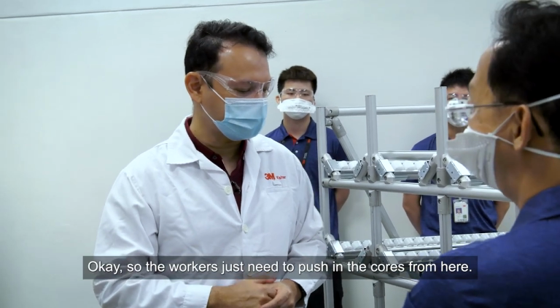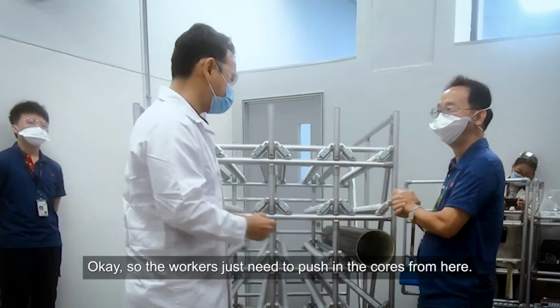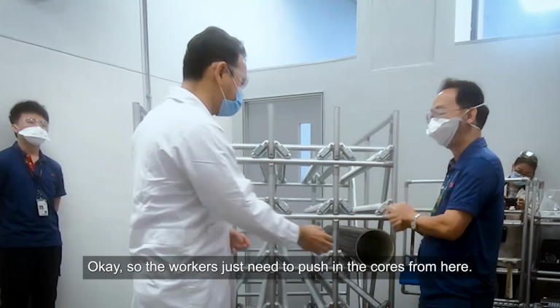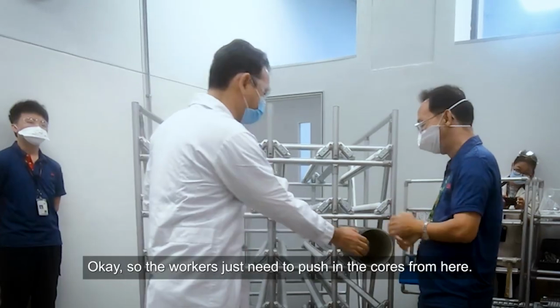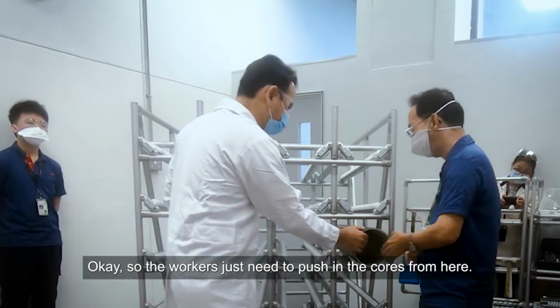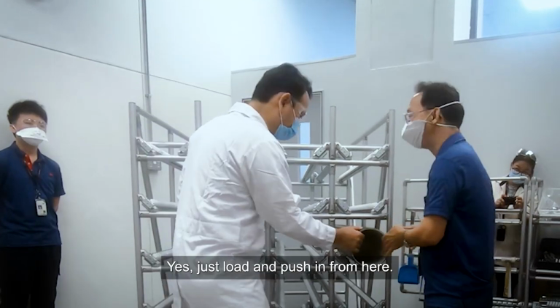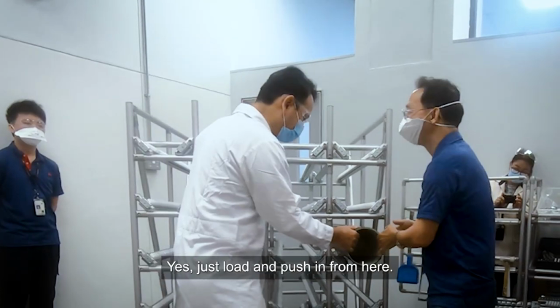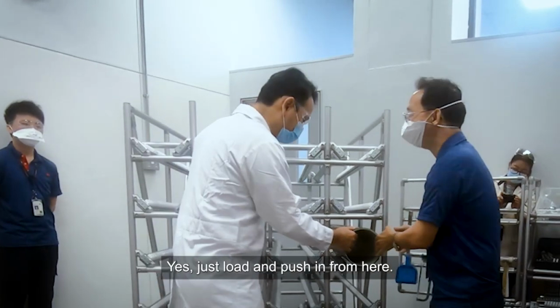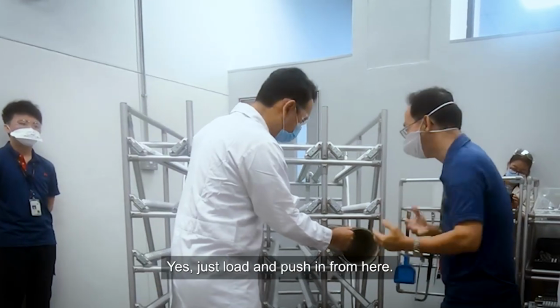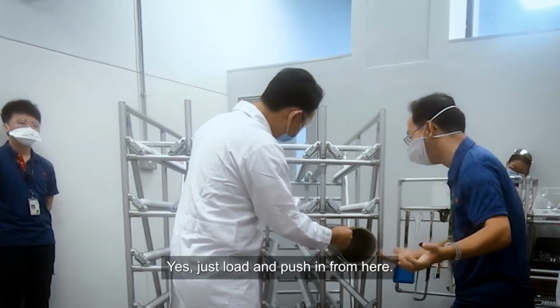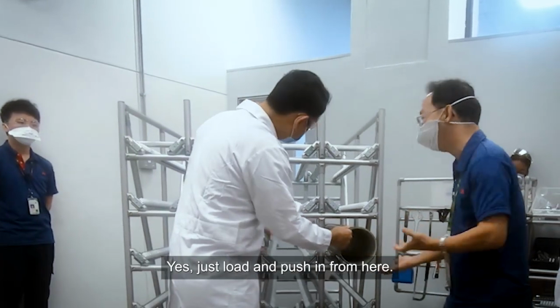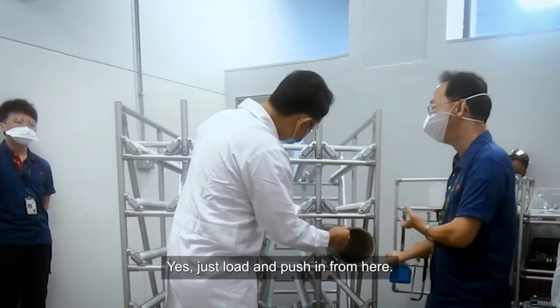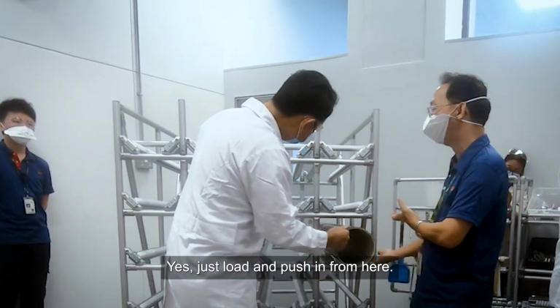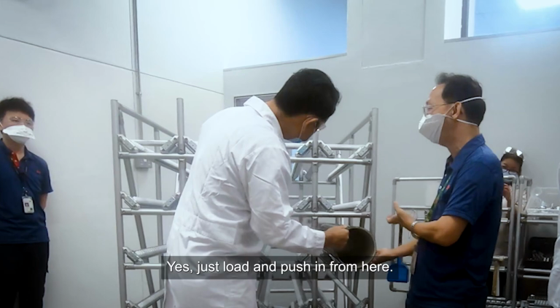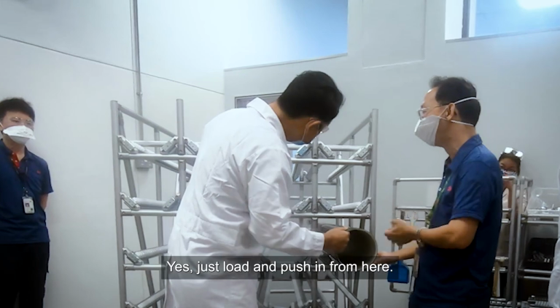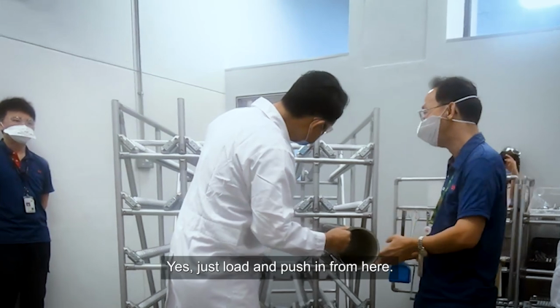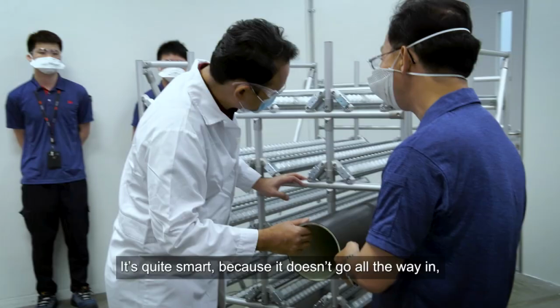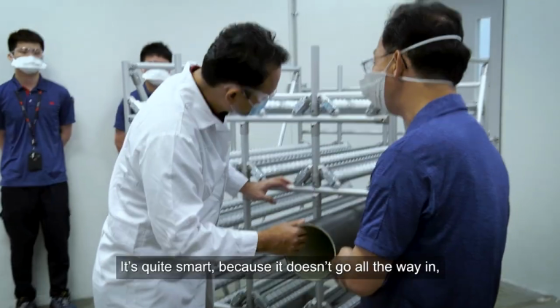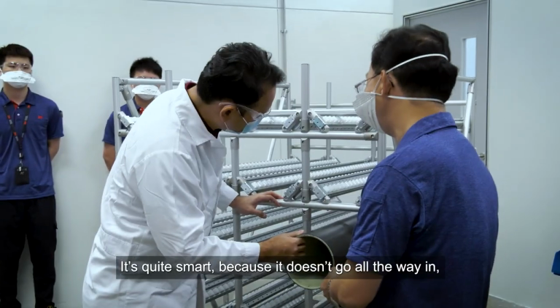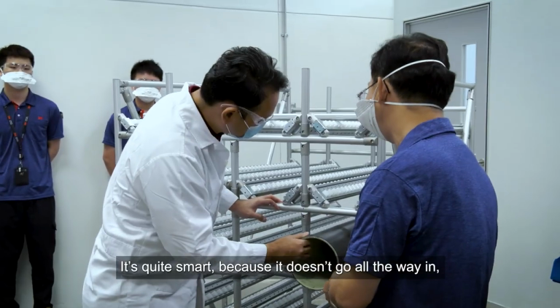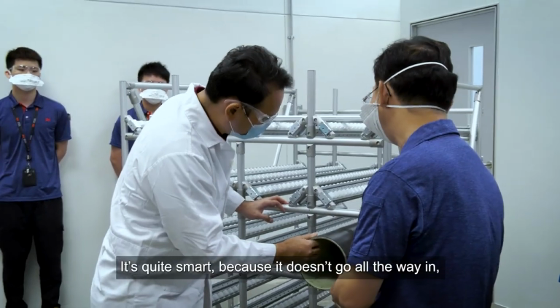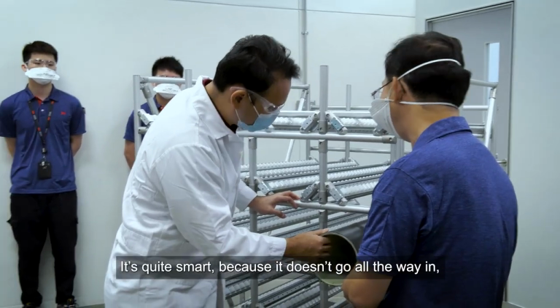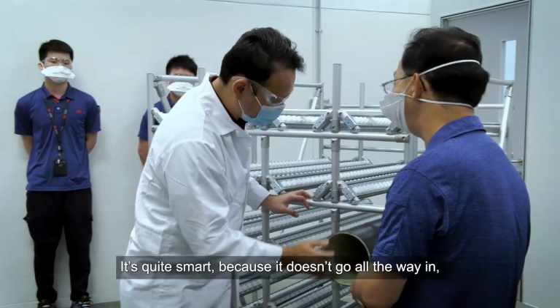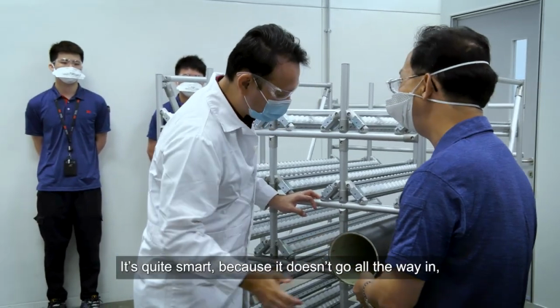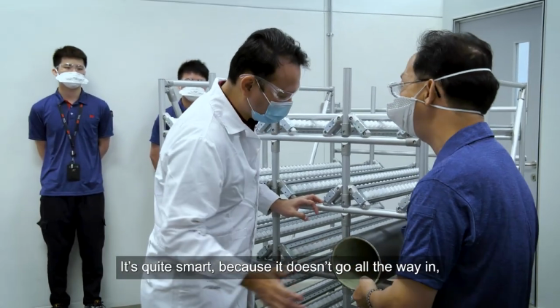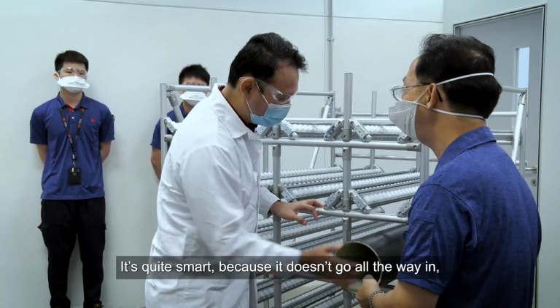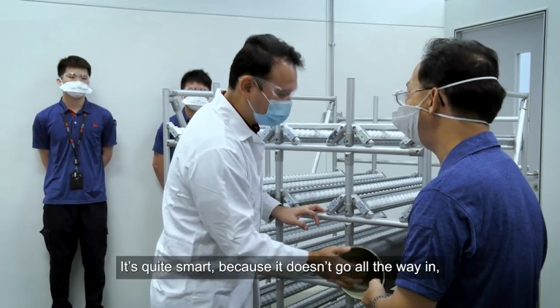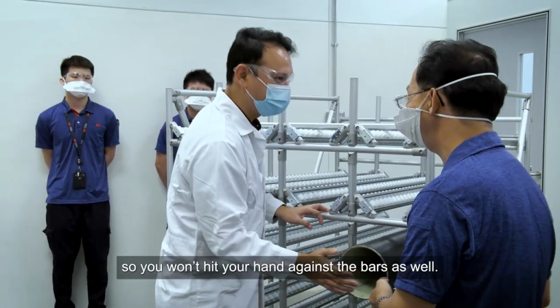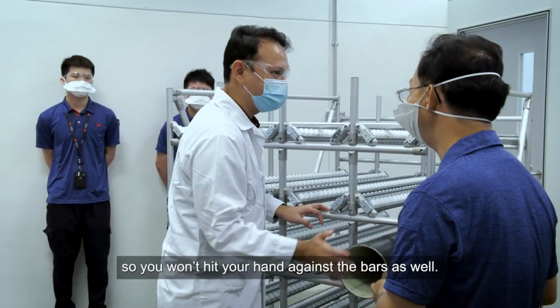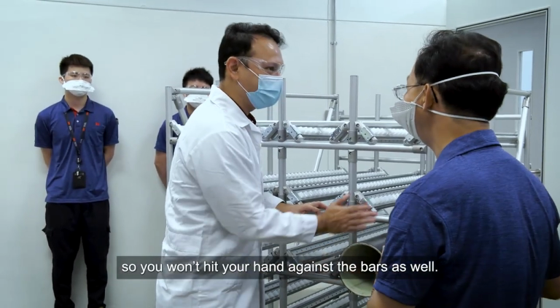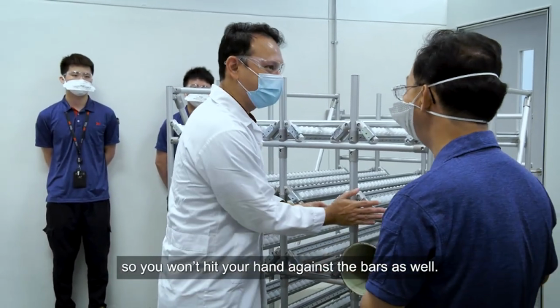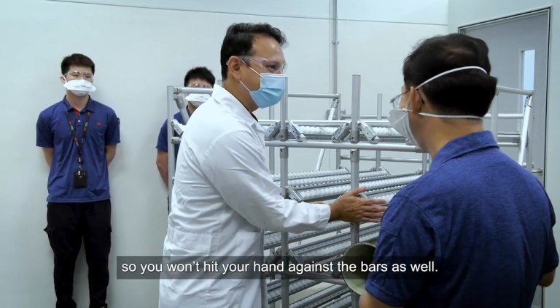Because you're just pushing from here — just pushing, lowering in, cushioning. This is quite smart because the core never goes all the way in, so you don't risk hitting your hand against it.